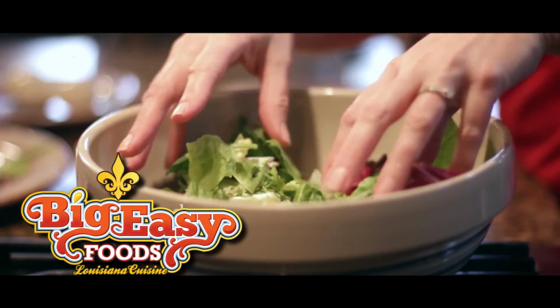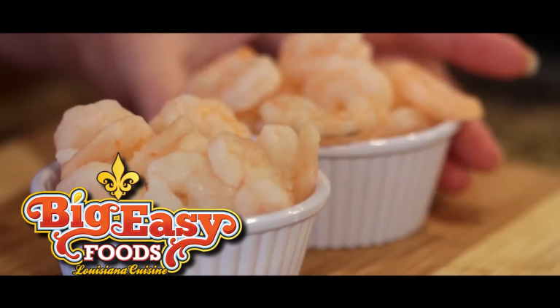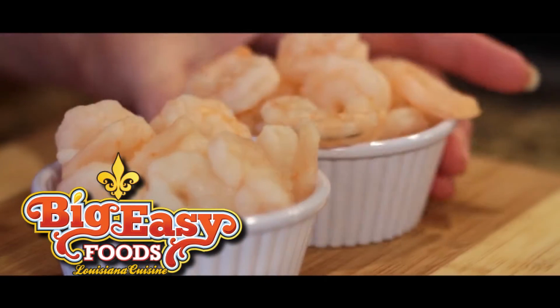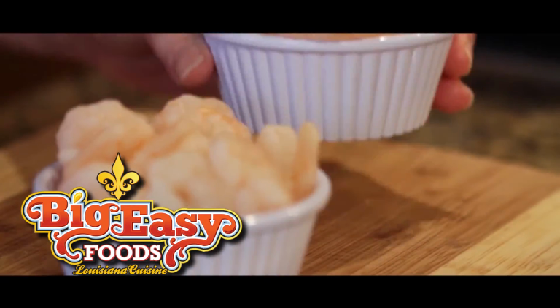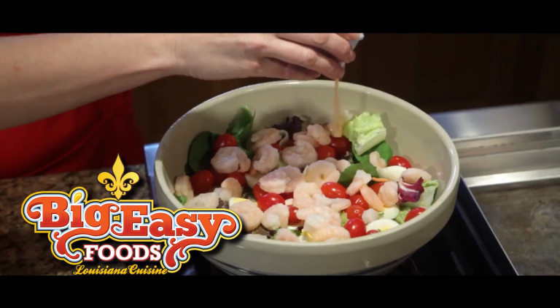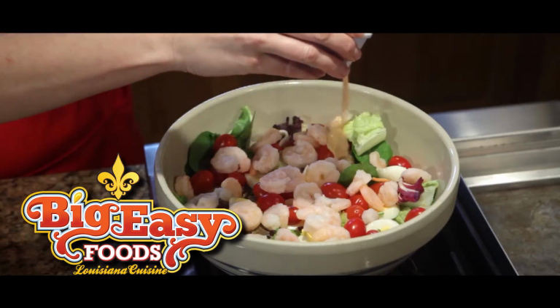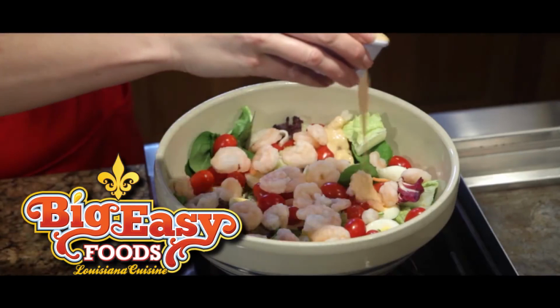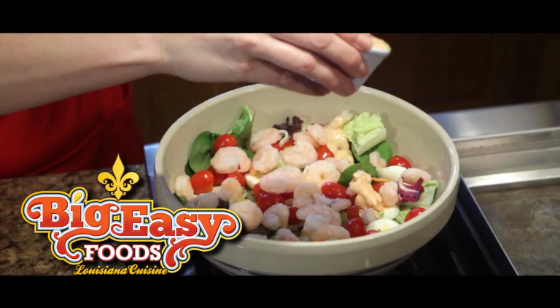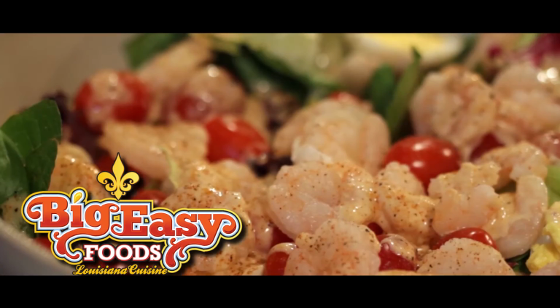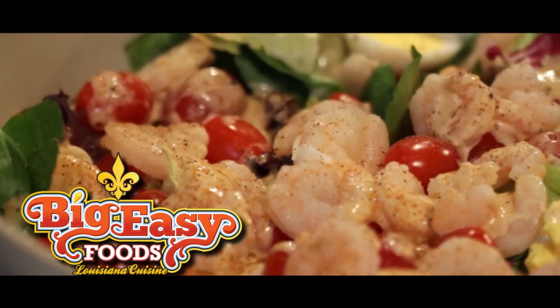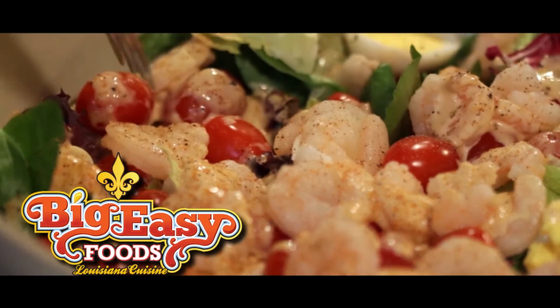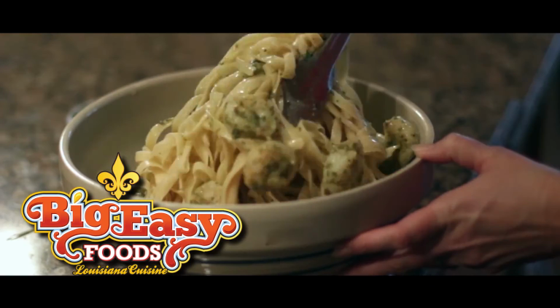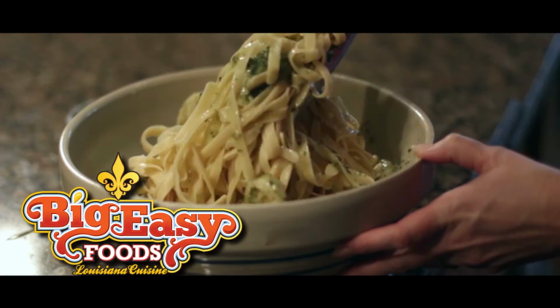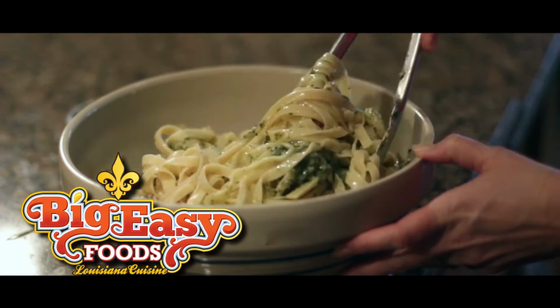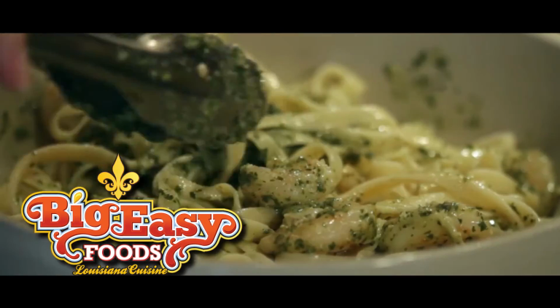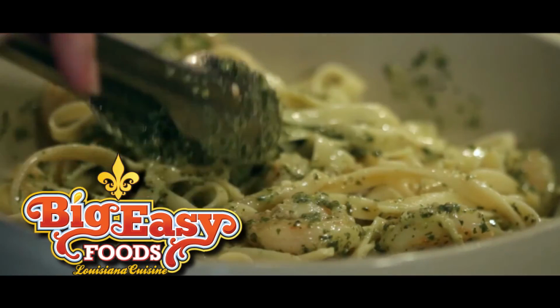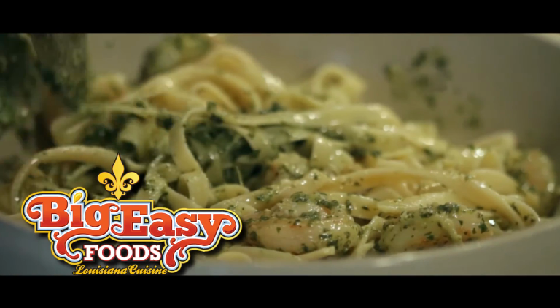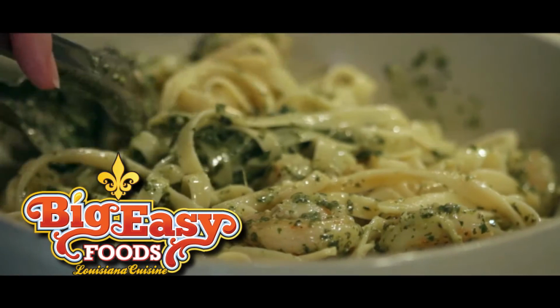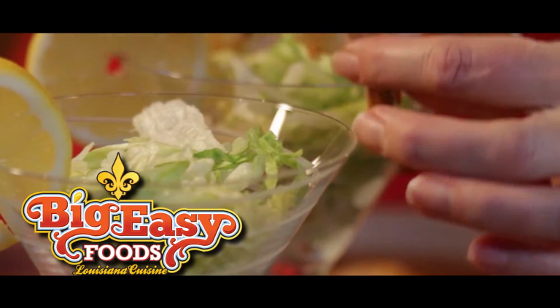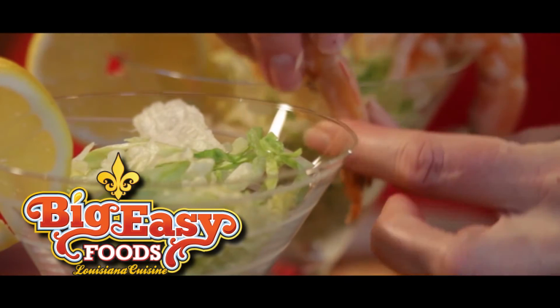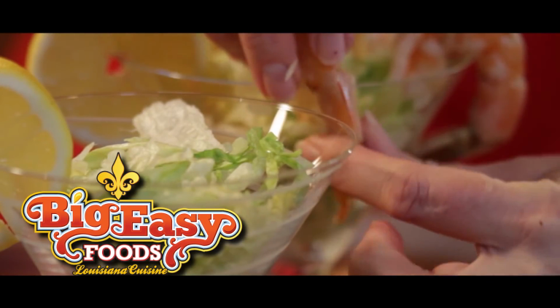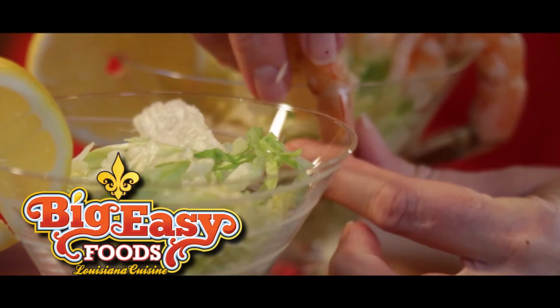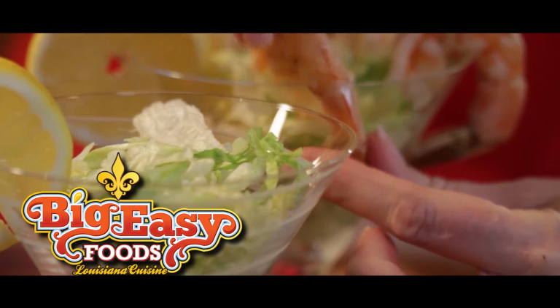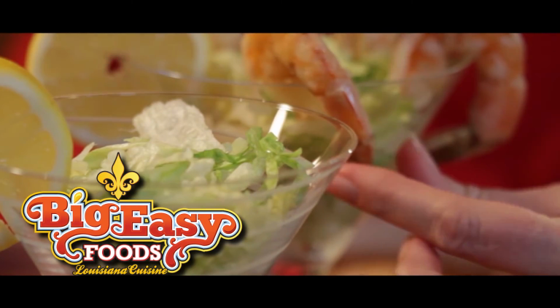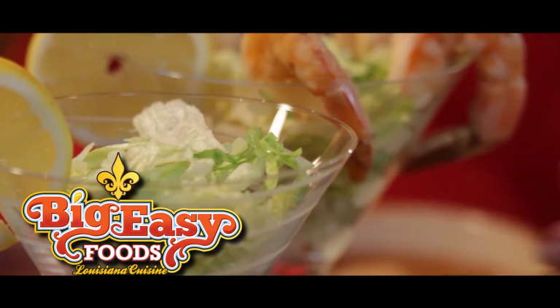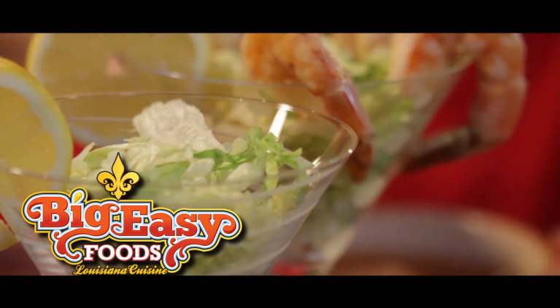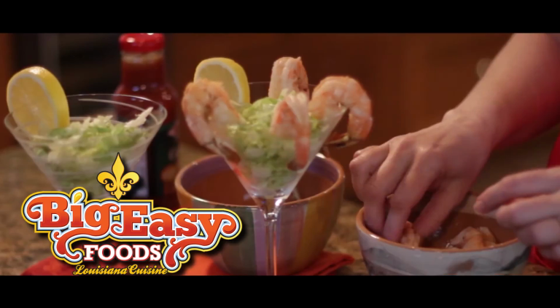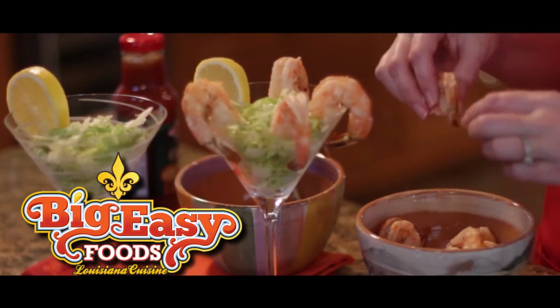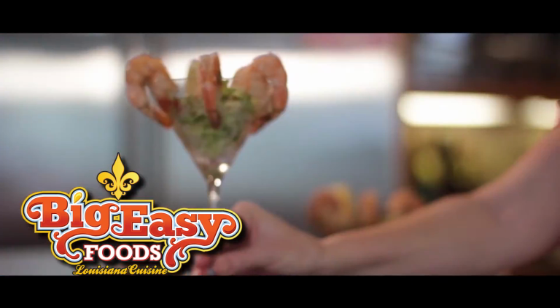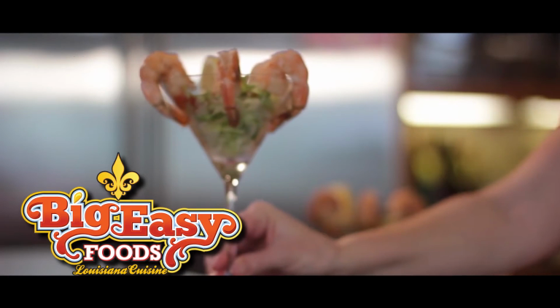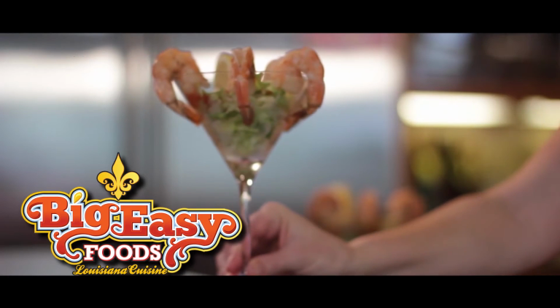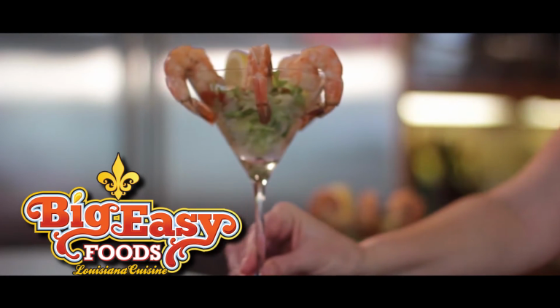Wild caught gulf shrimp from Big Easy Foods are available across the south. Fry them, boil them, put them in your pasta, salads and gumboes.